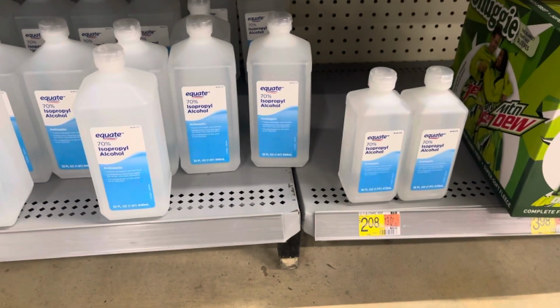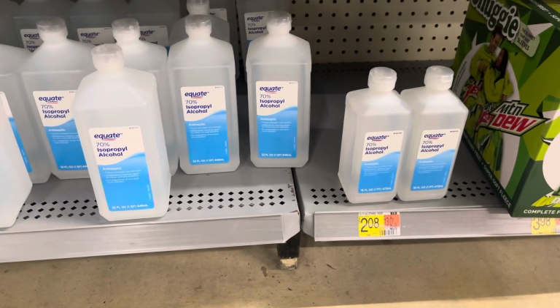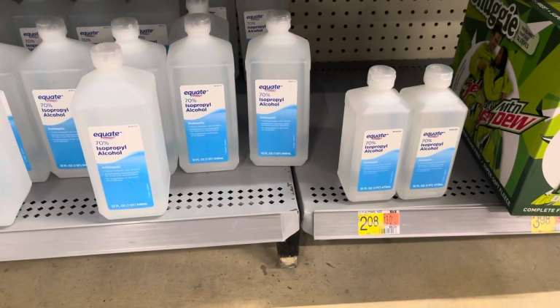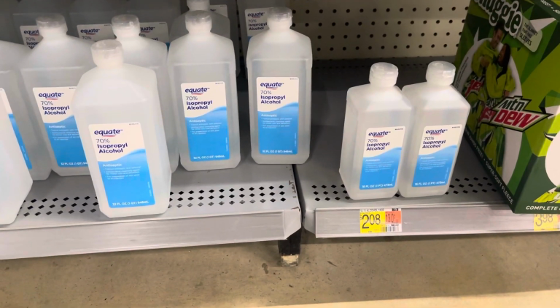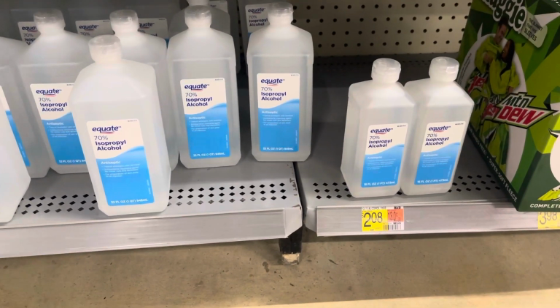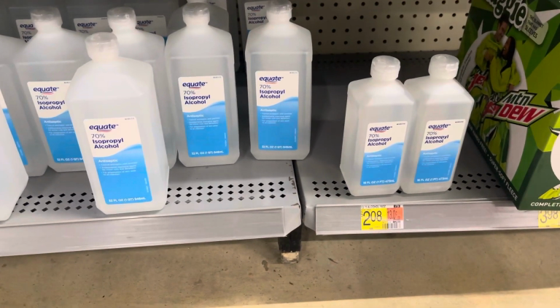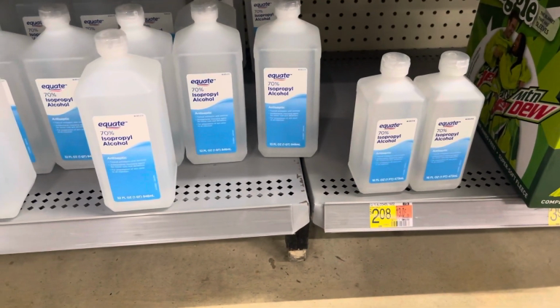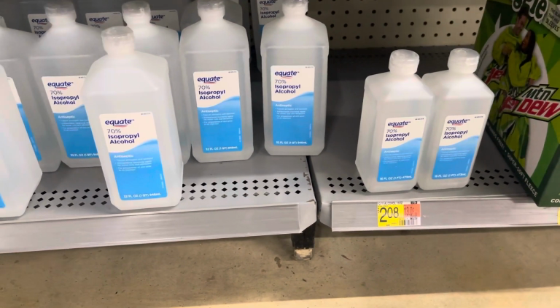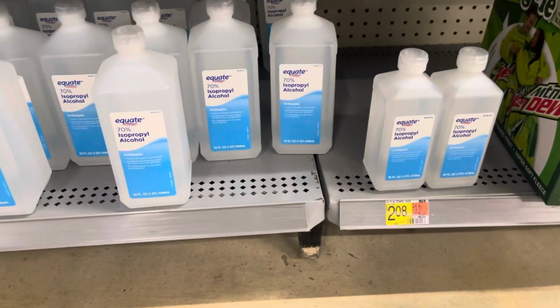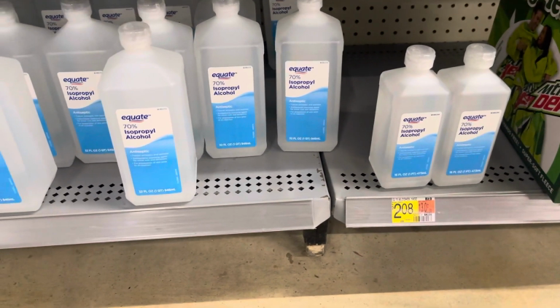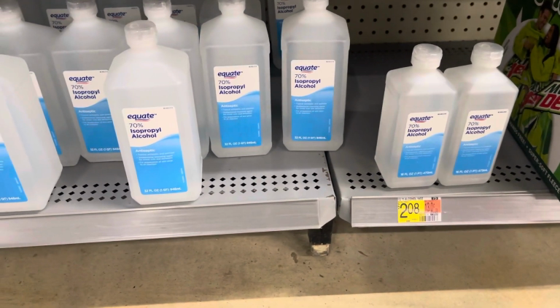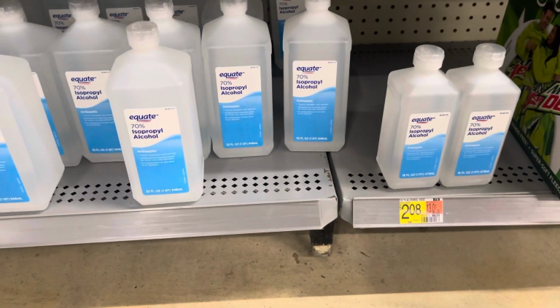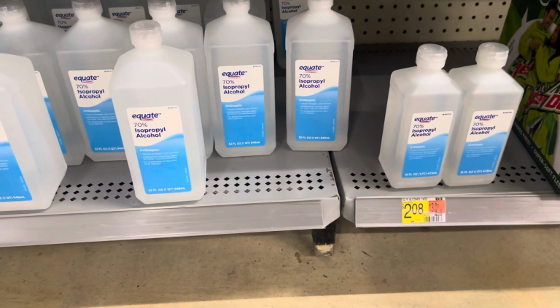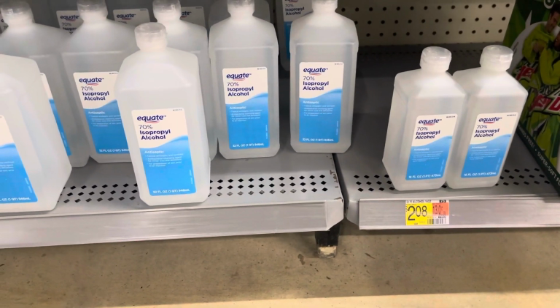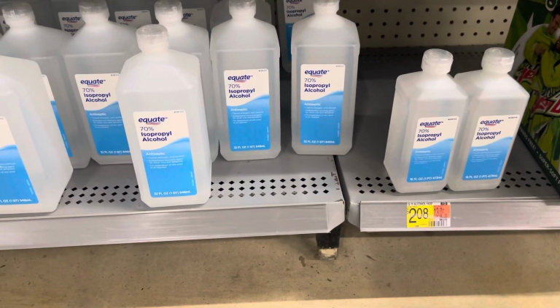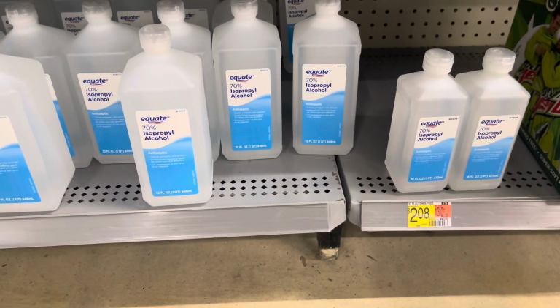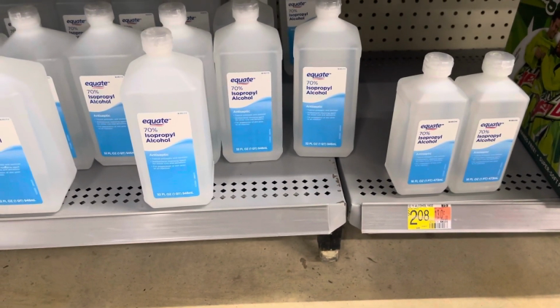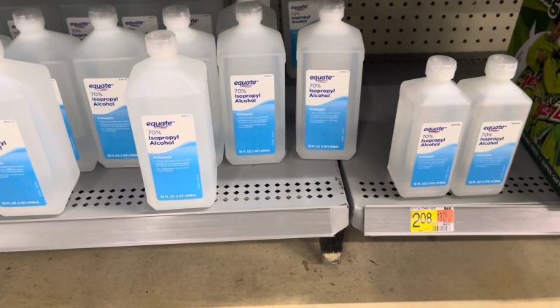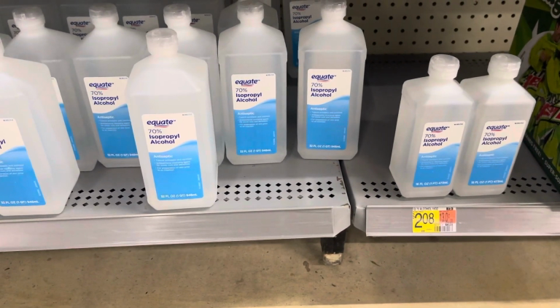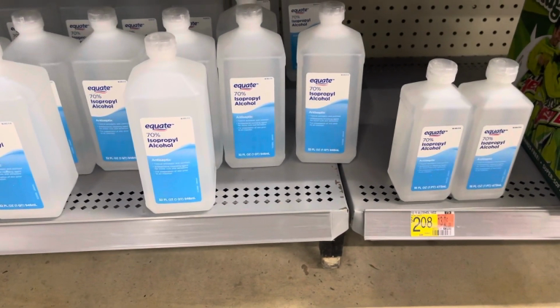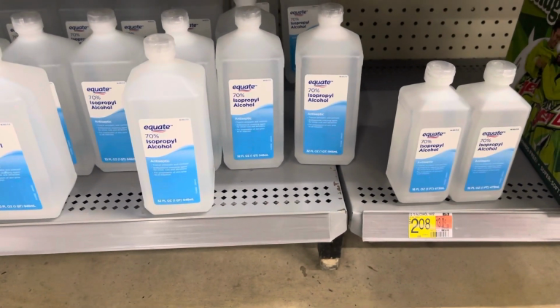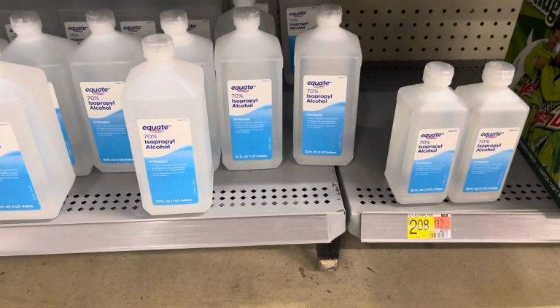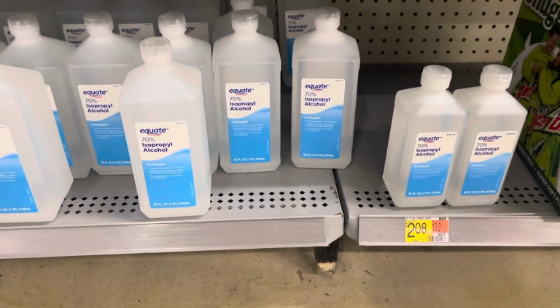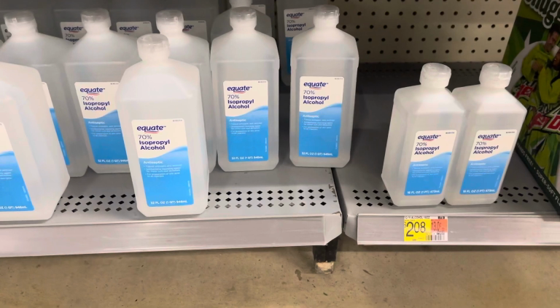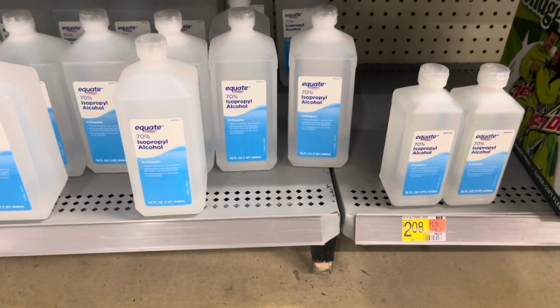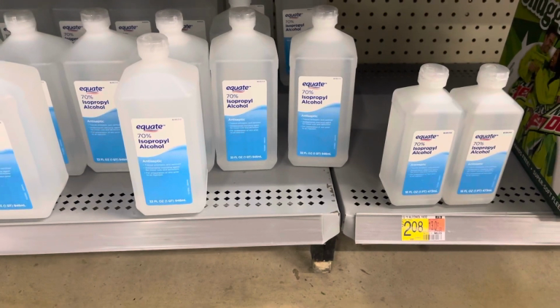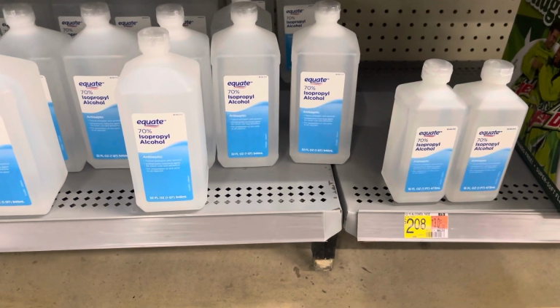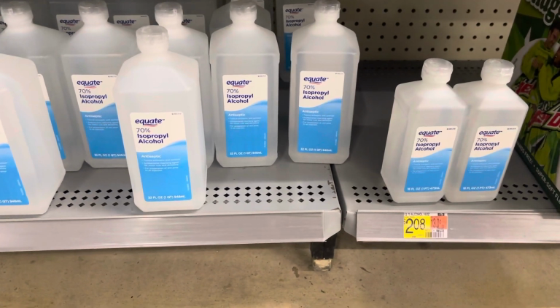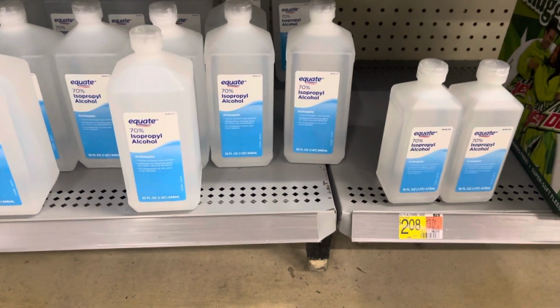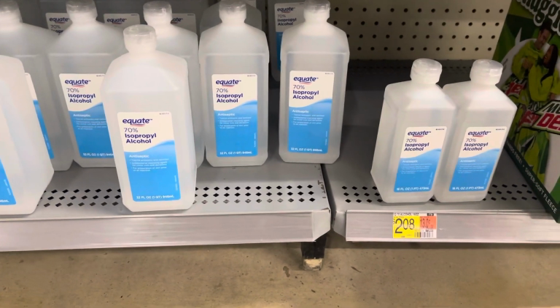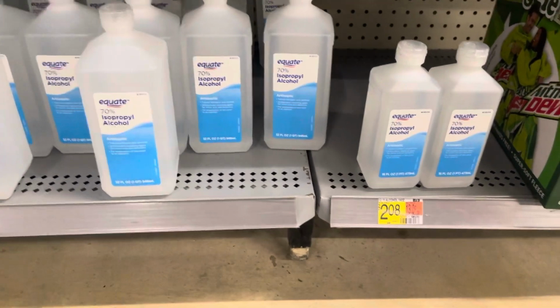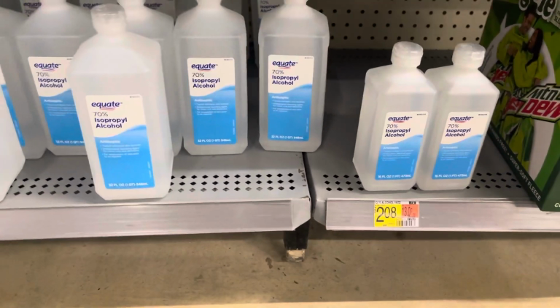As always, y'all, you know I'm just about saving money. Just trying to help someone save an extra penny. That helps.